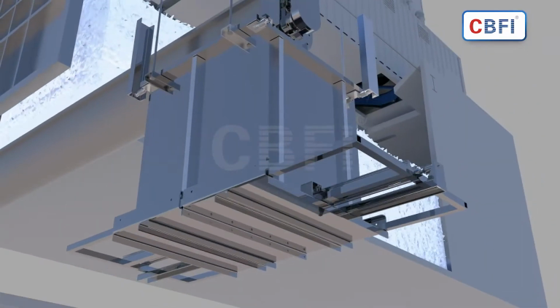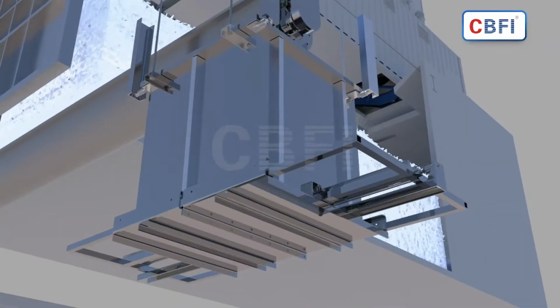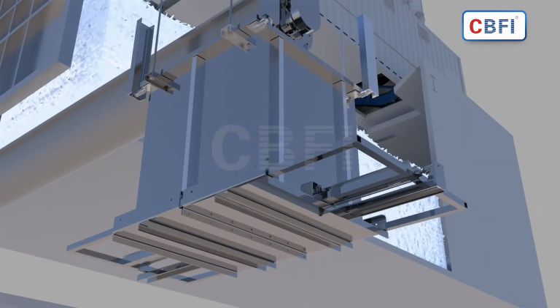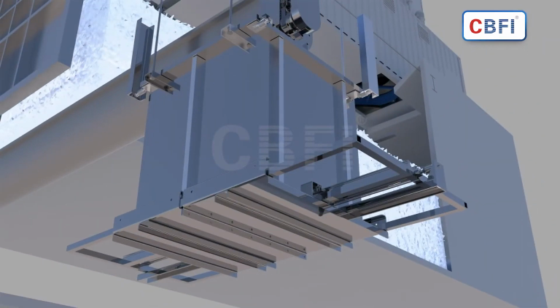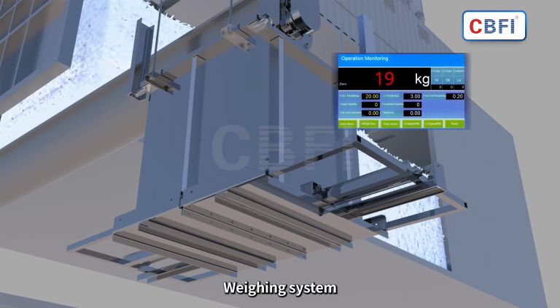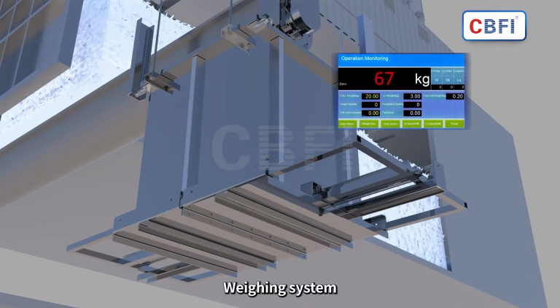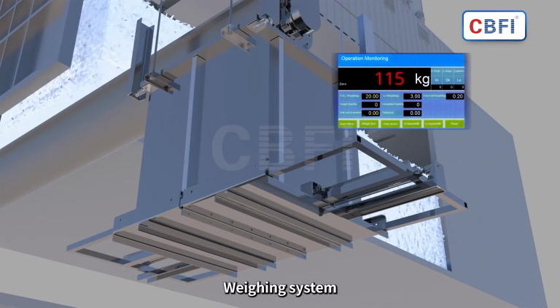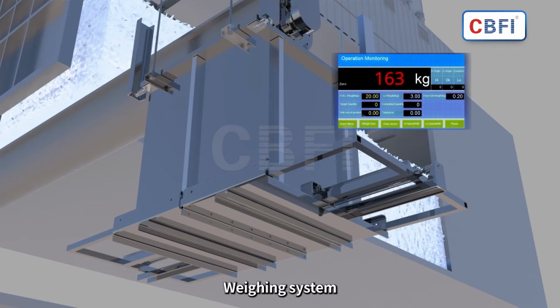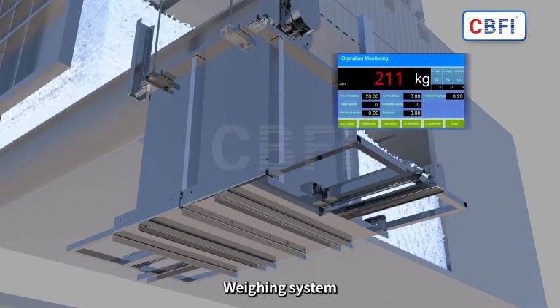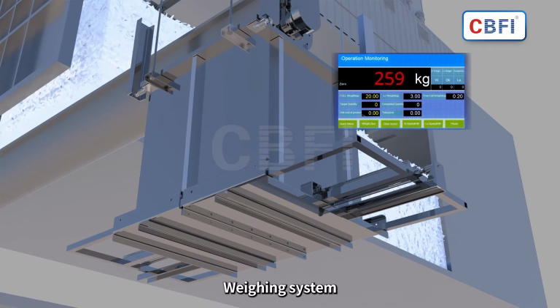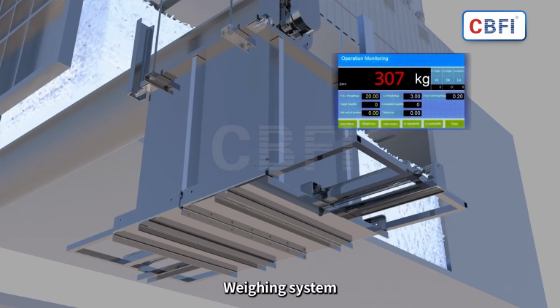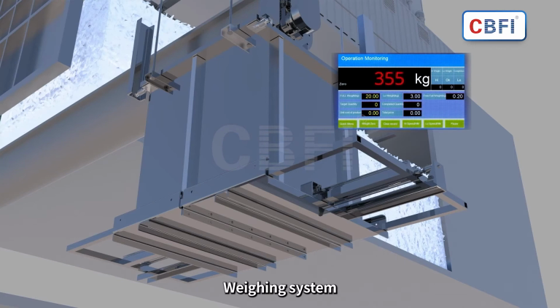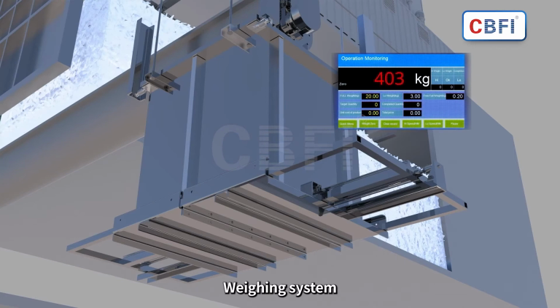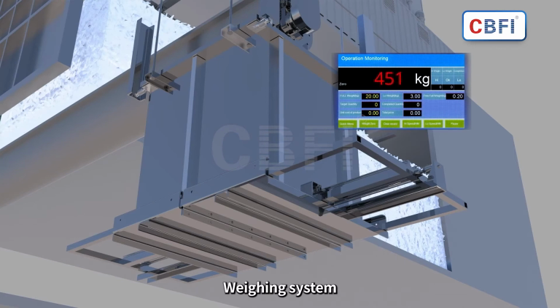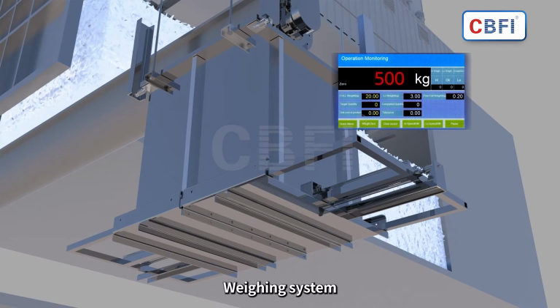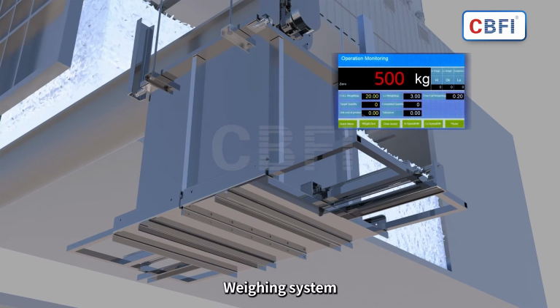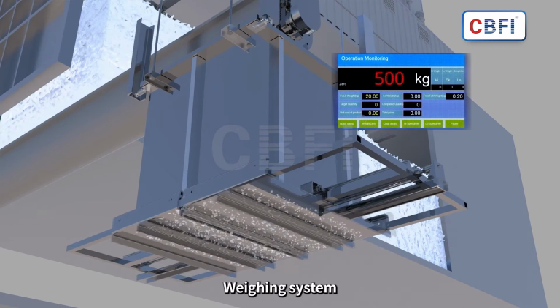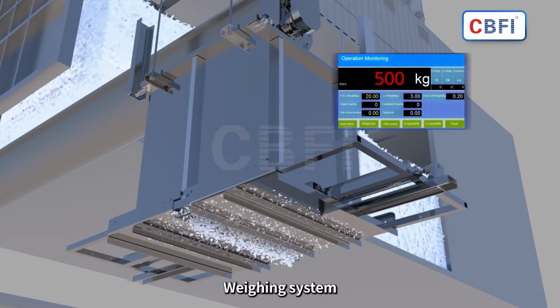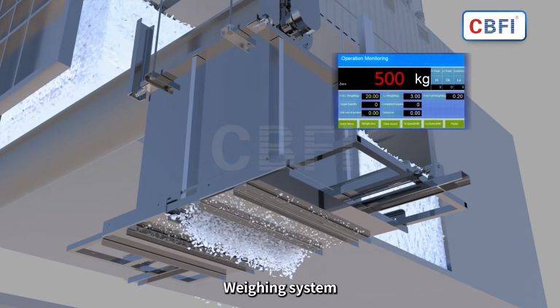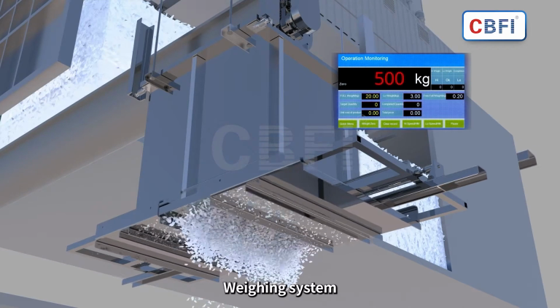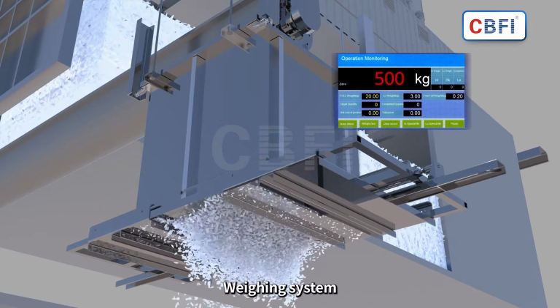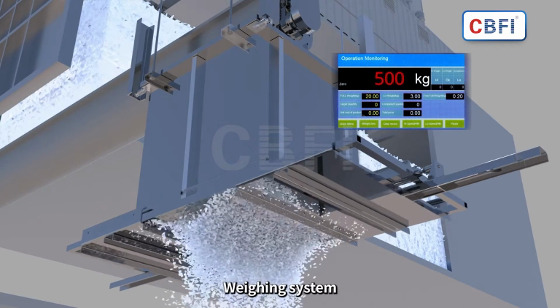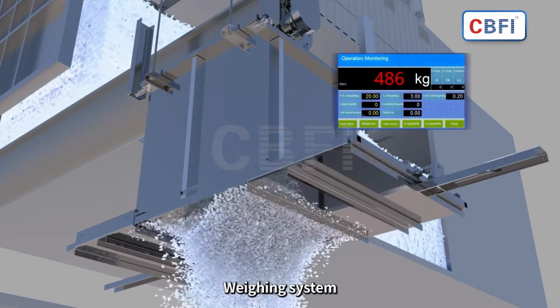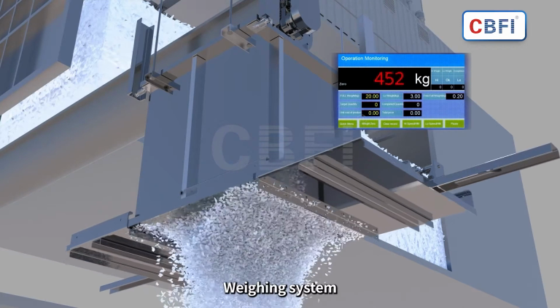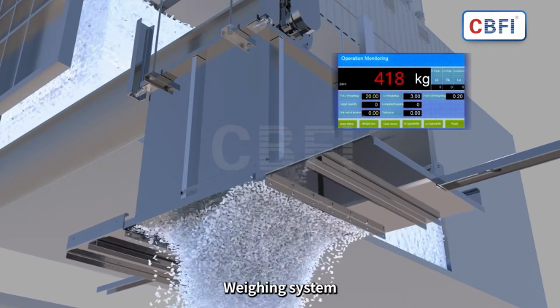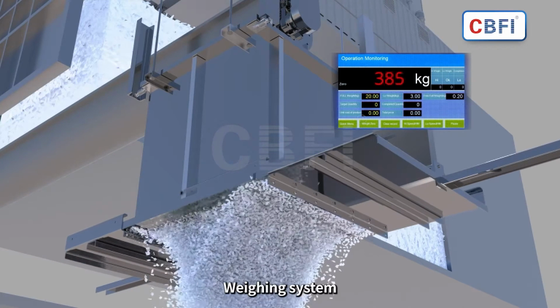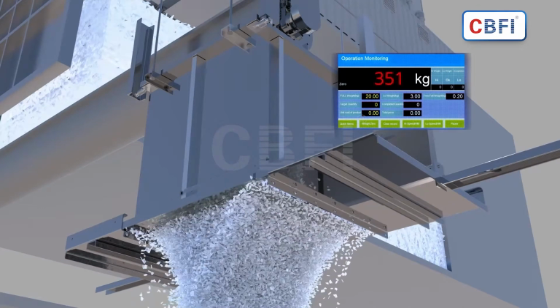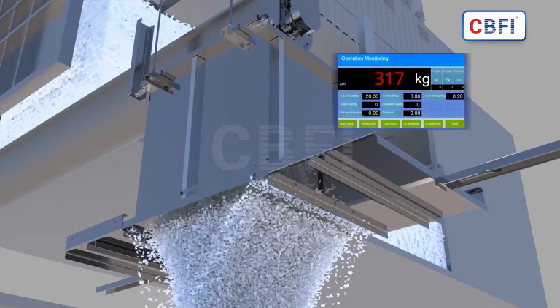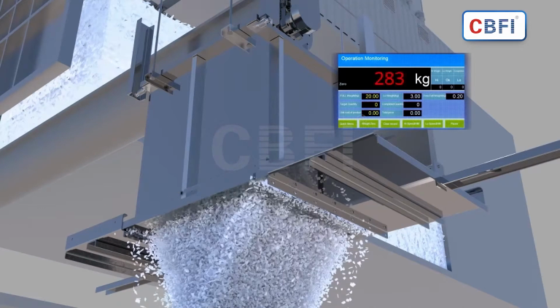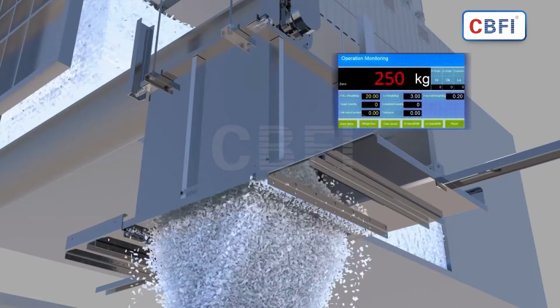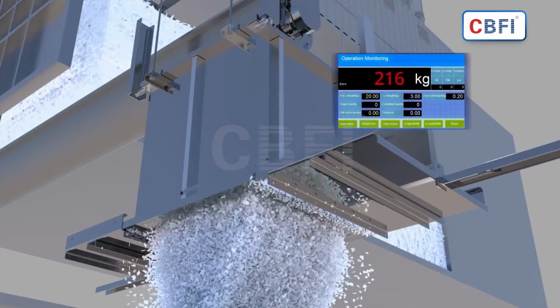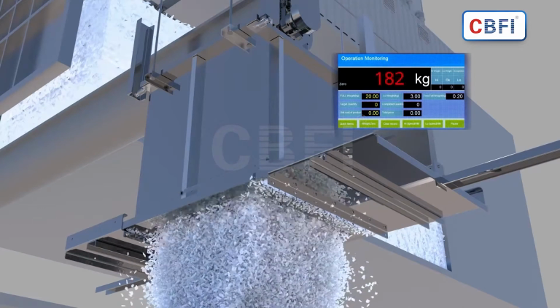The automatic weighing system supports zero to 500 kilograms weighing, which can be customized and adjusted.